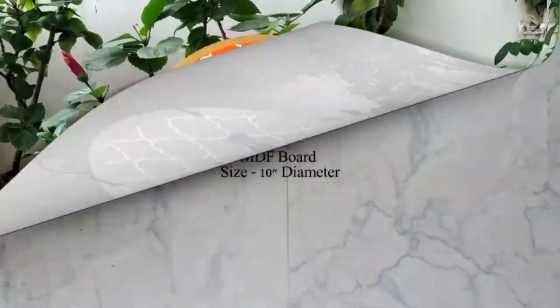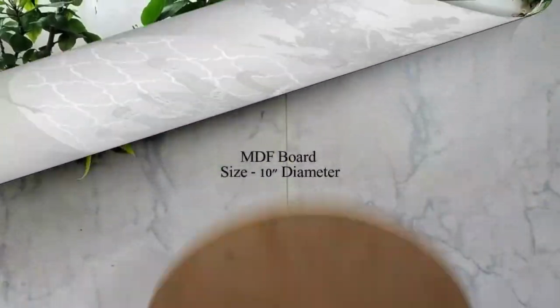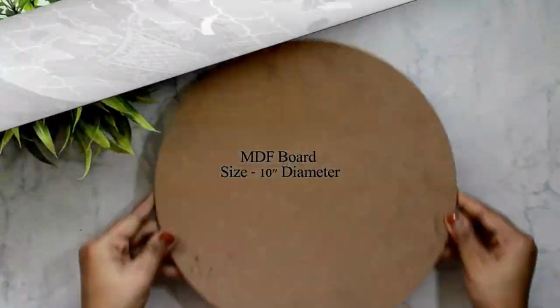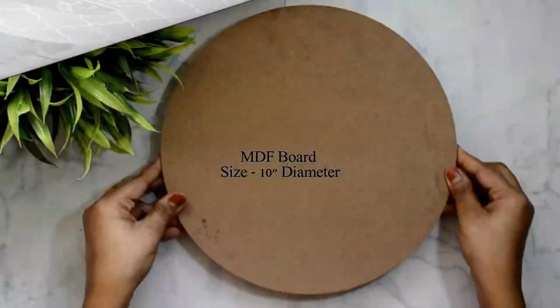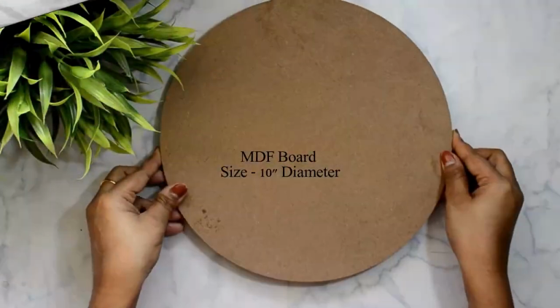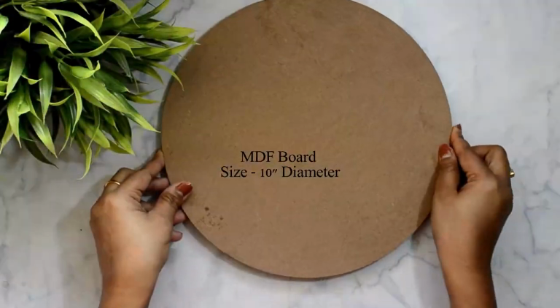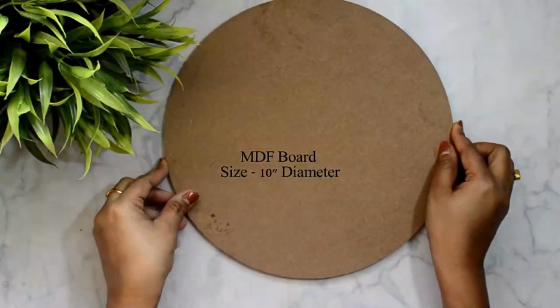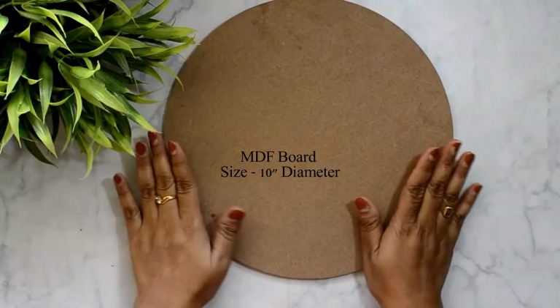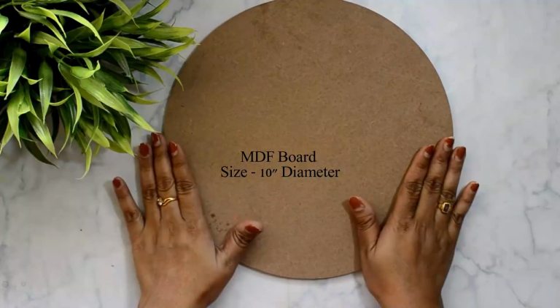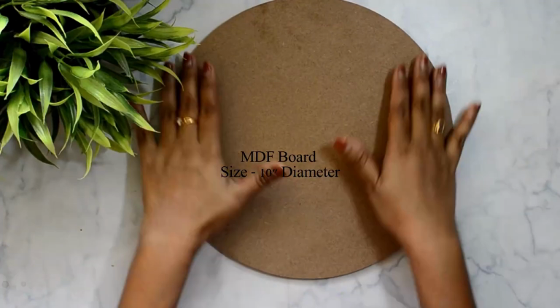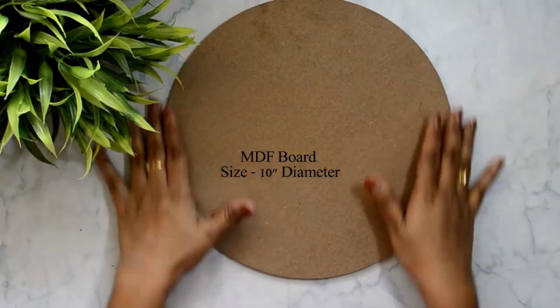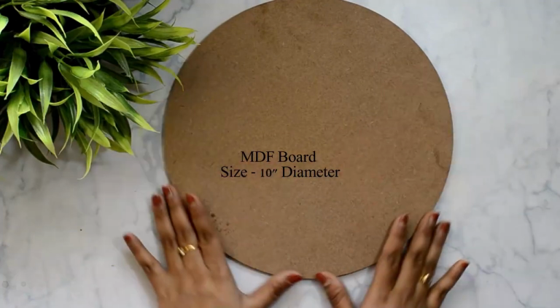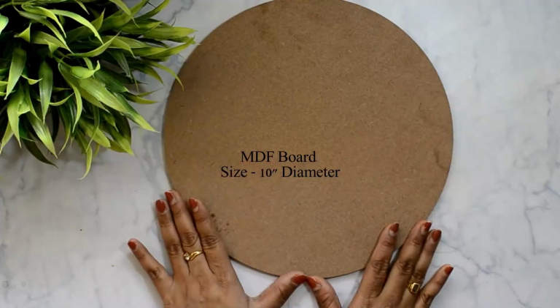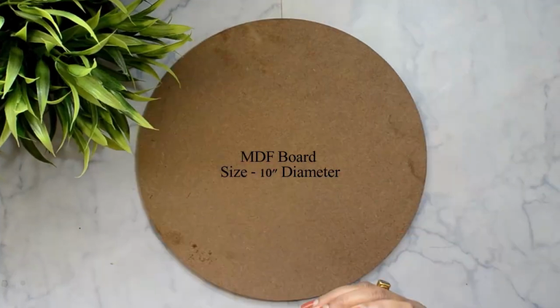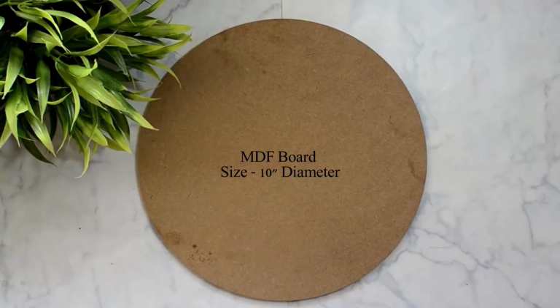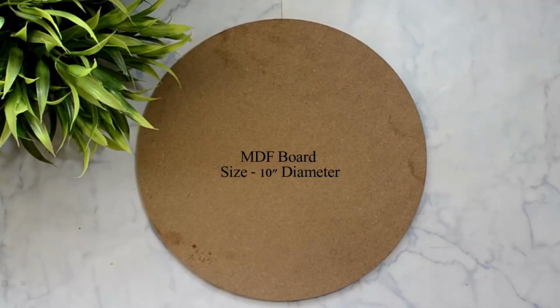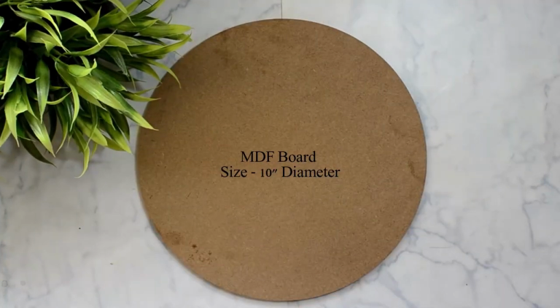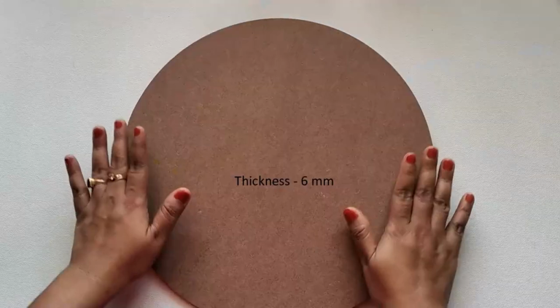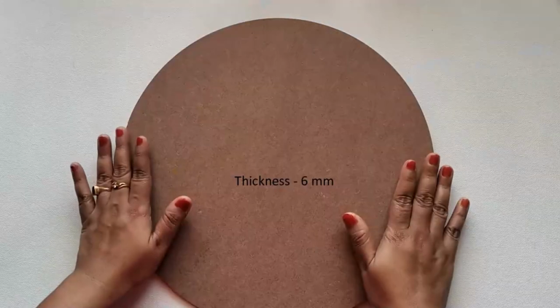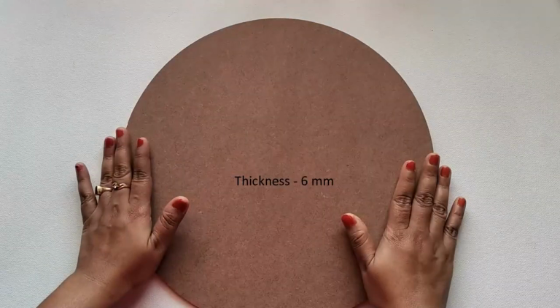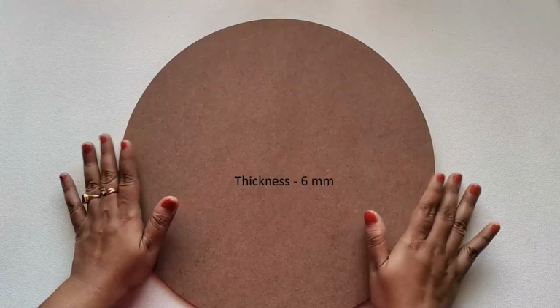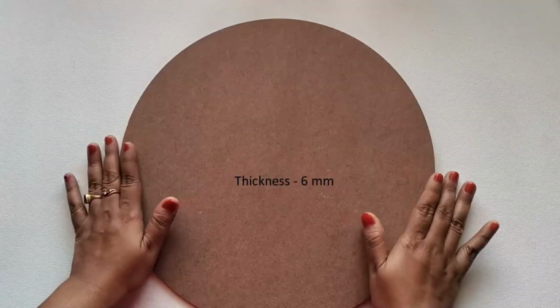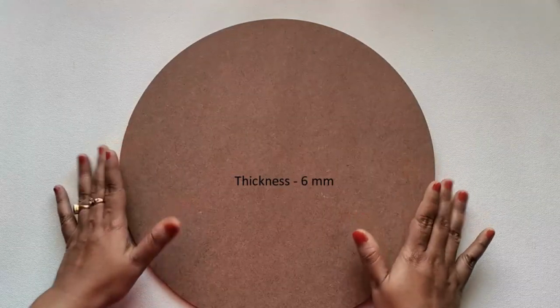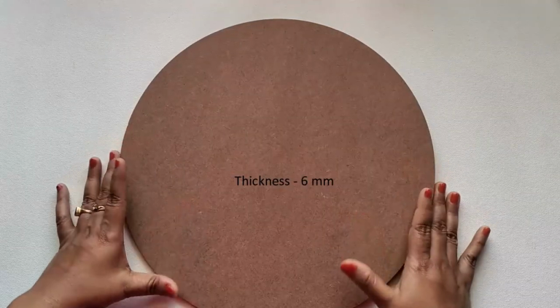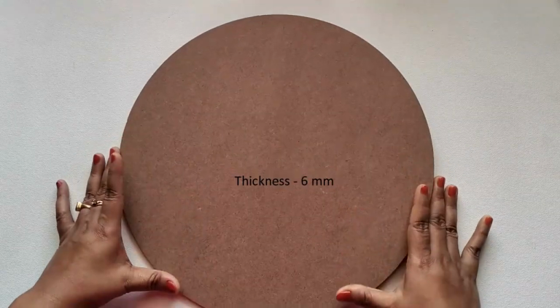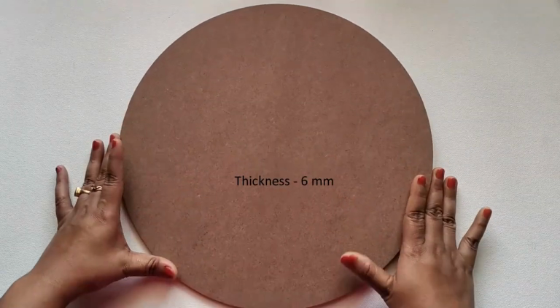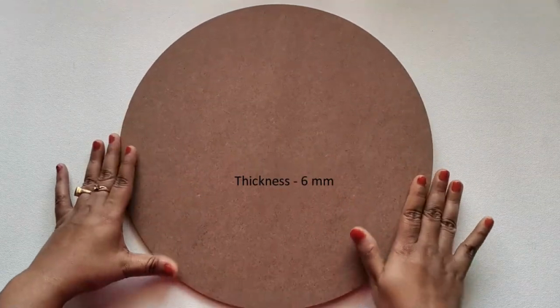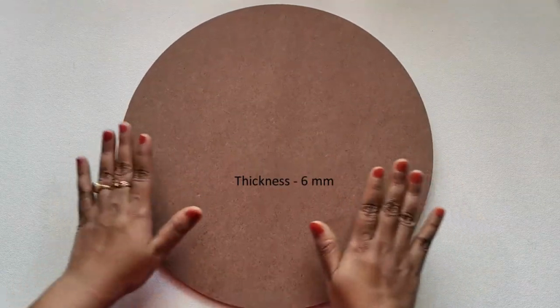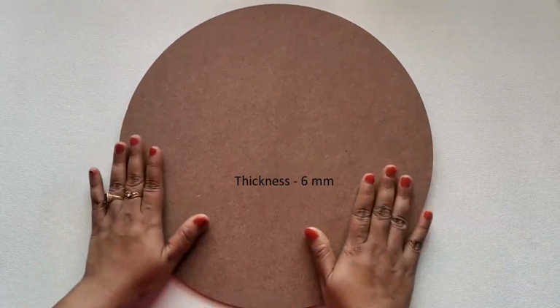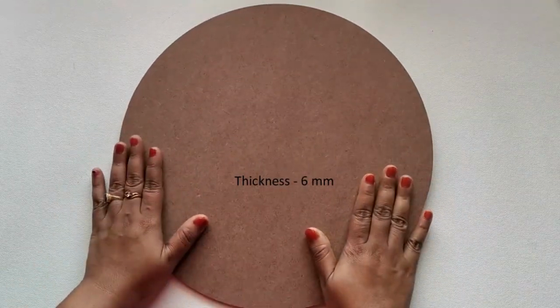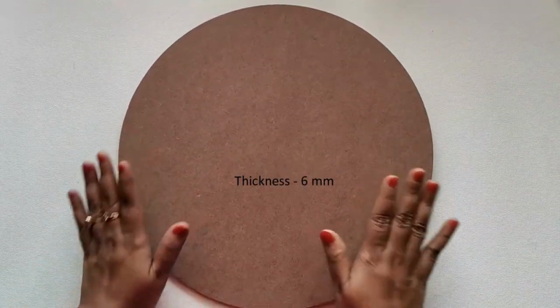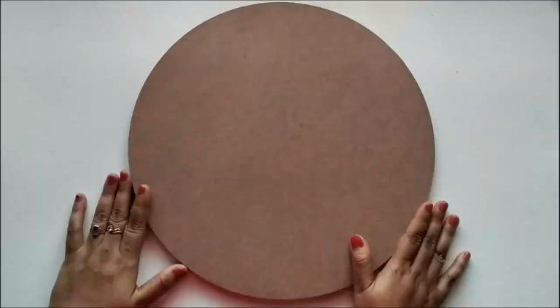Let's get started. First, I'm taking a 10-inch diameter round MDF board. The thickness of this board is 6mm.